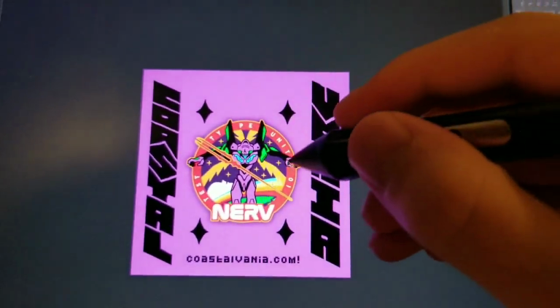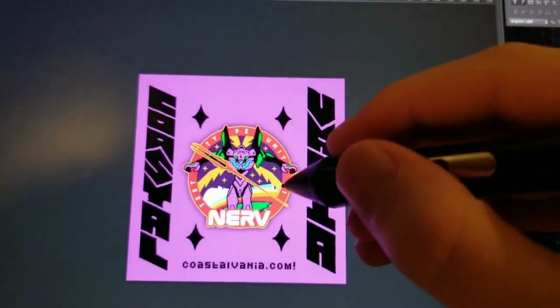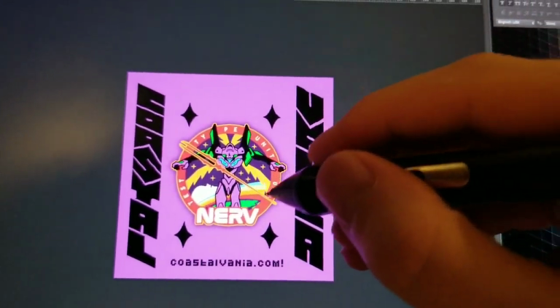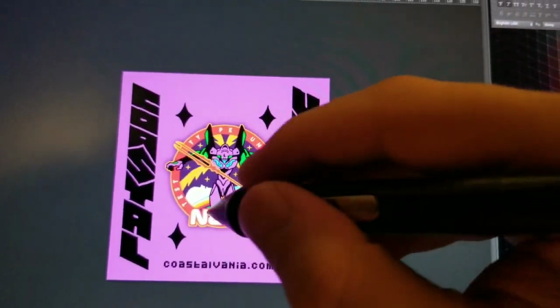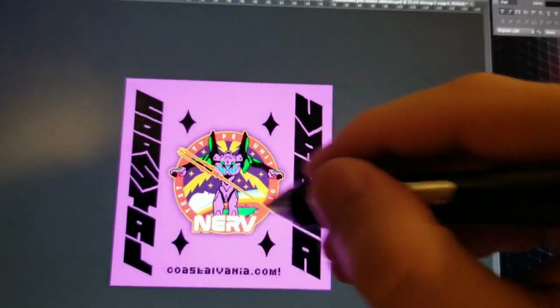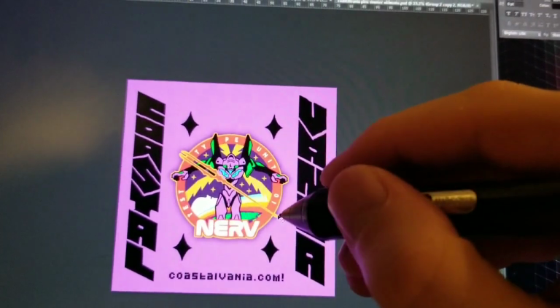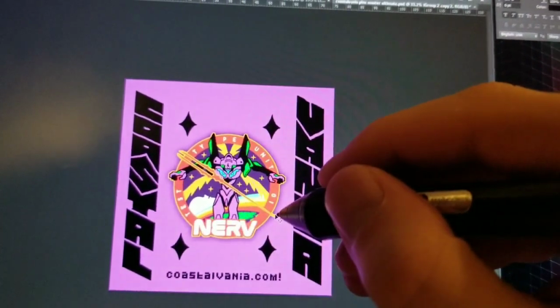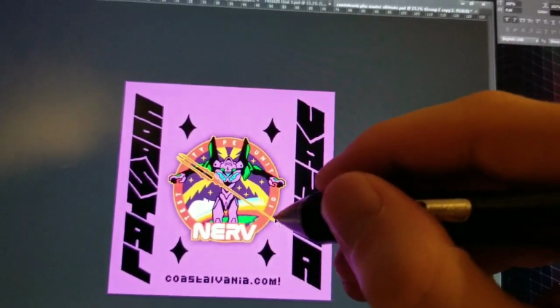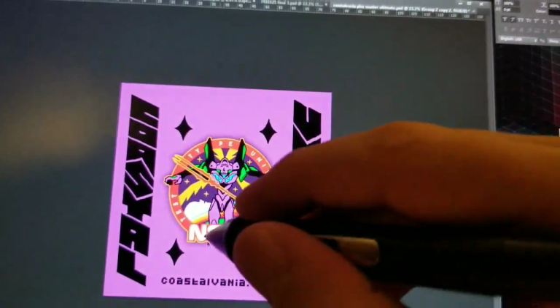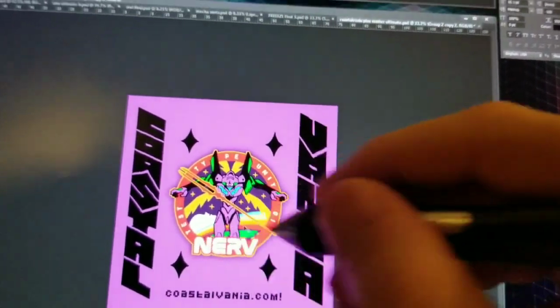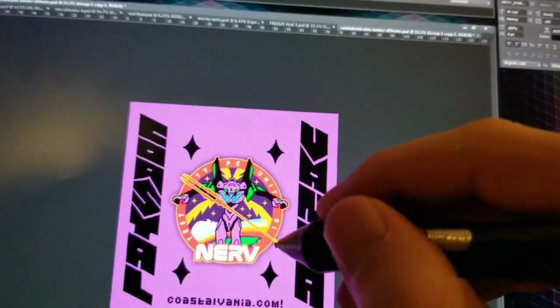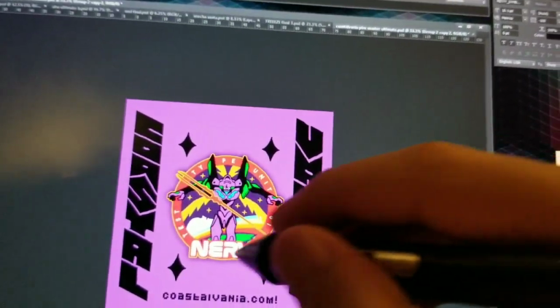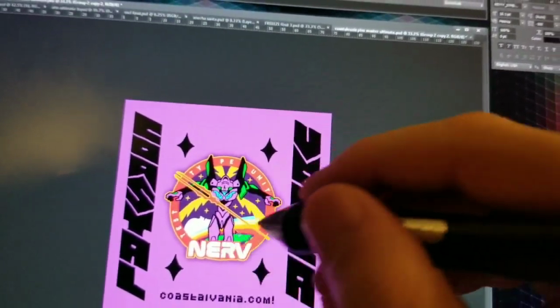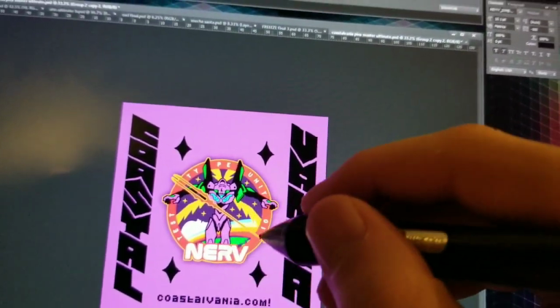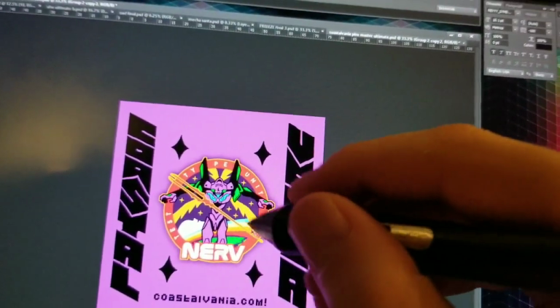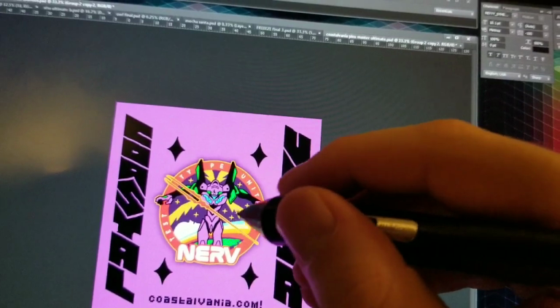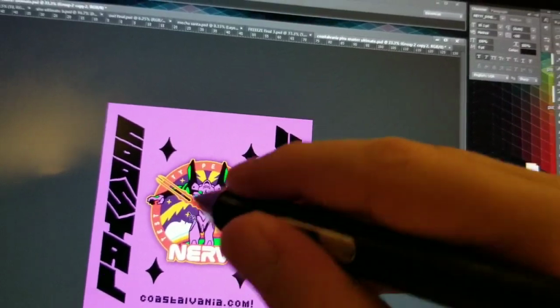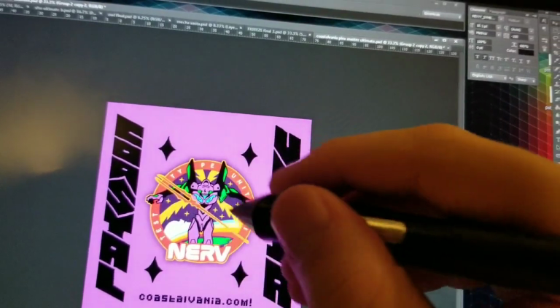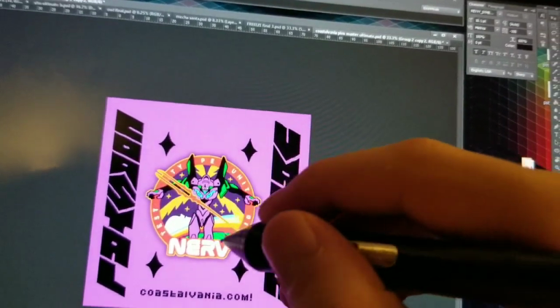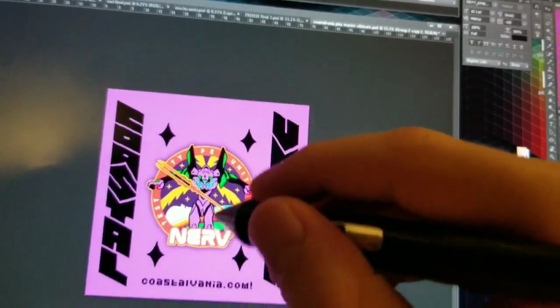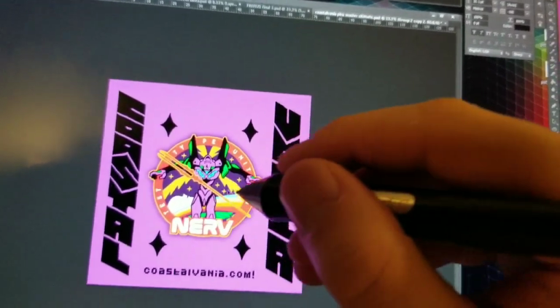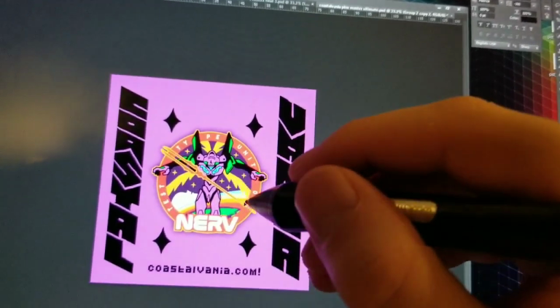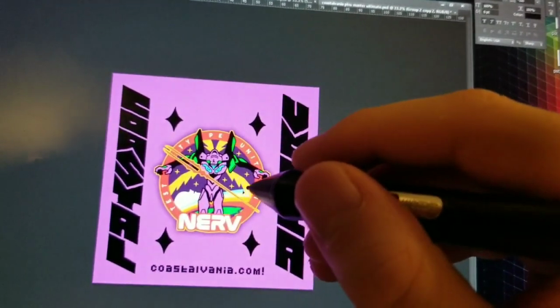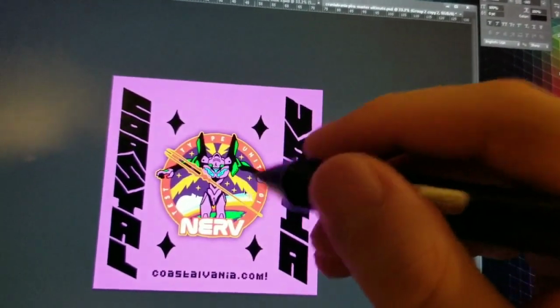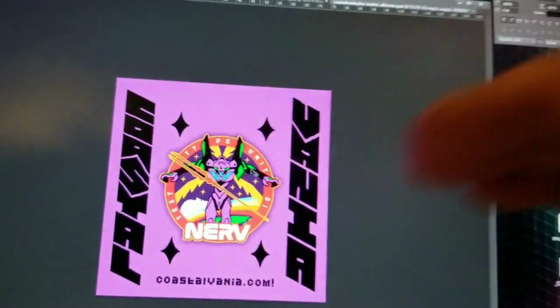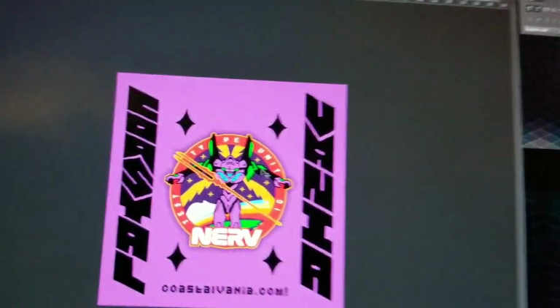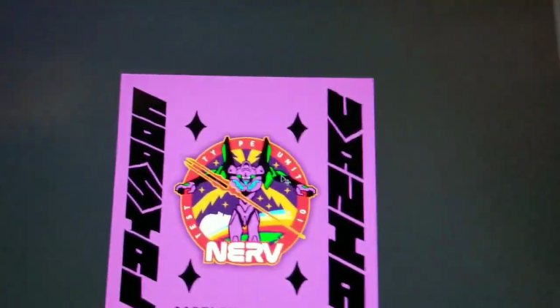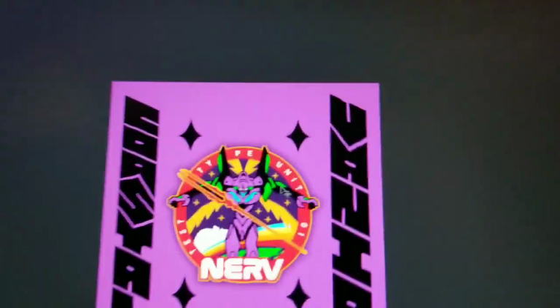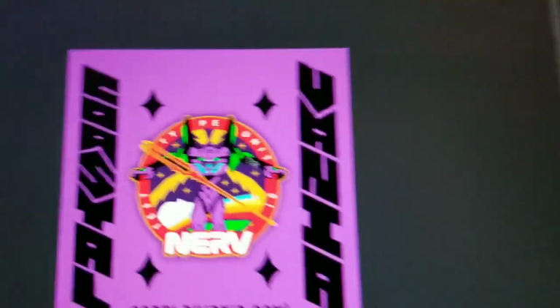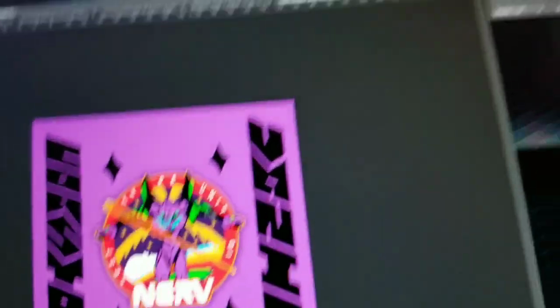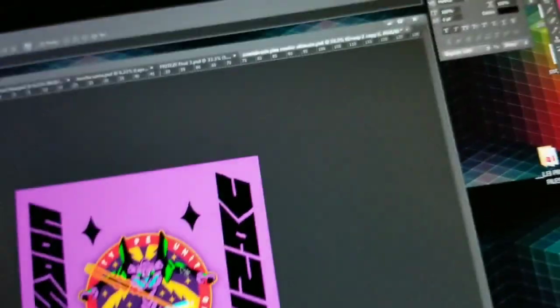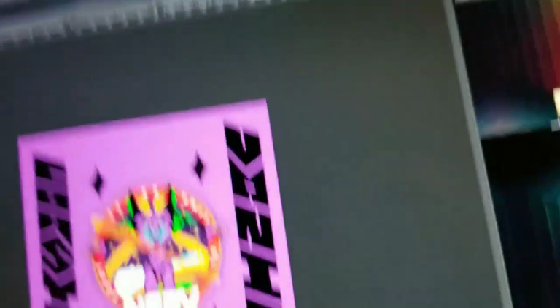They're not actually patches, but this is really good reference for these actual graphics. So I've had this next to me while designing these. The rainbow, the stars and stuff like that — it's all fun stuff.